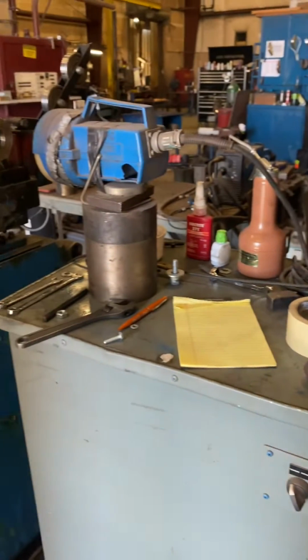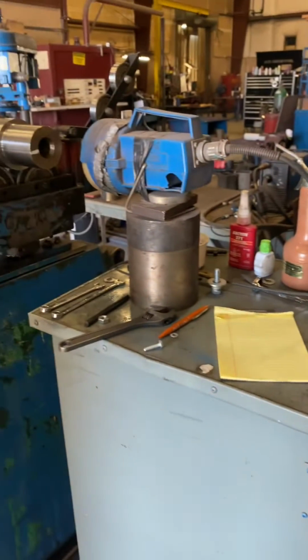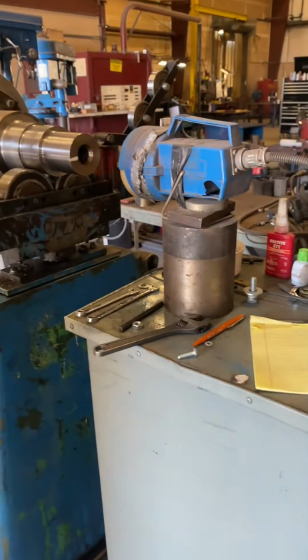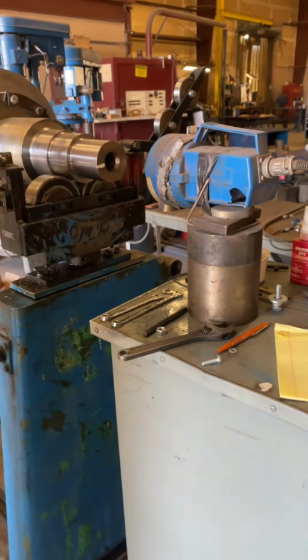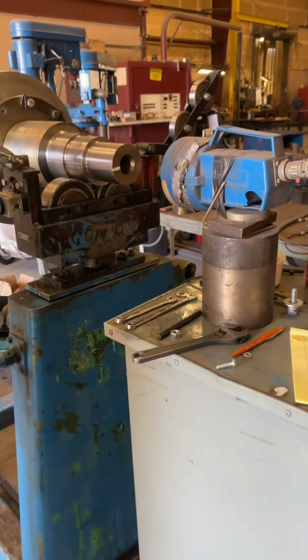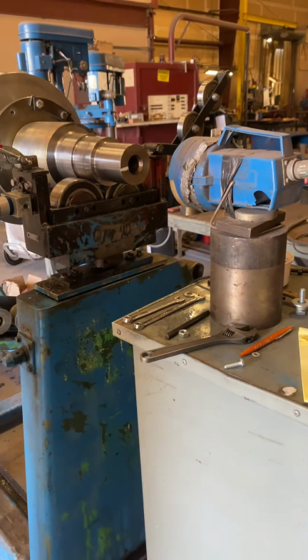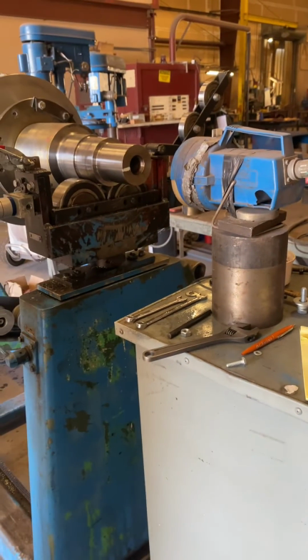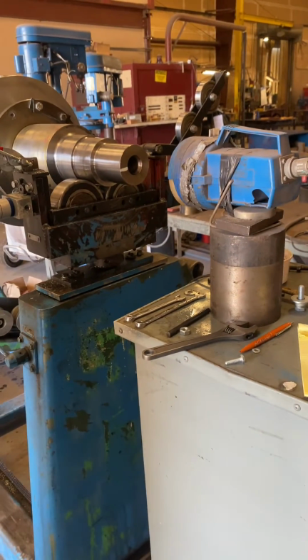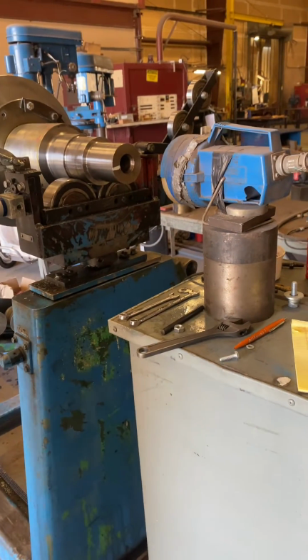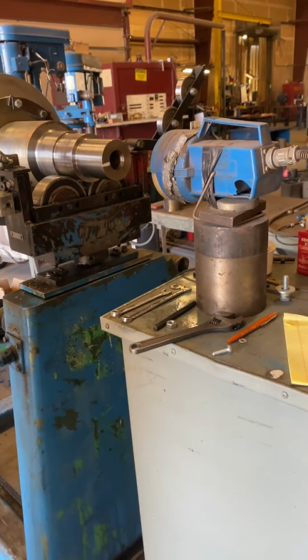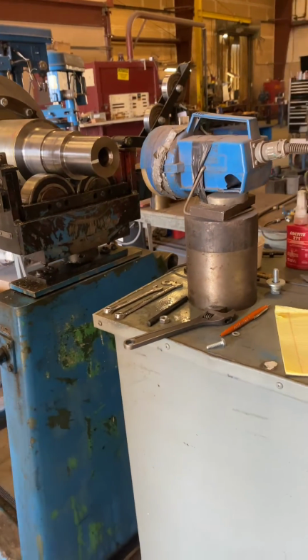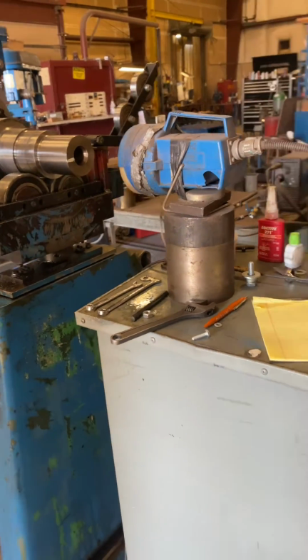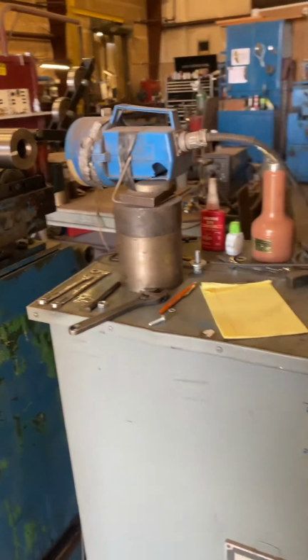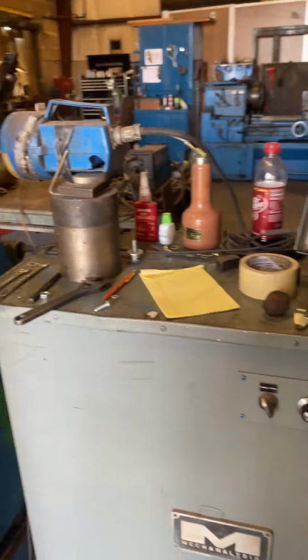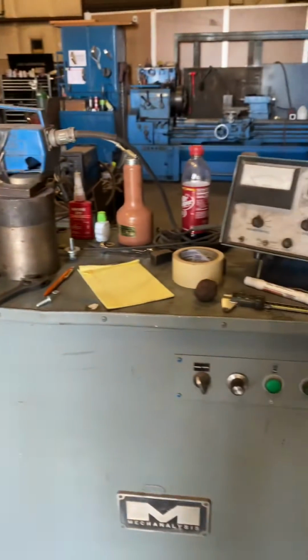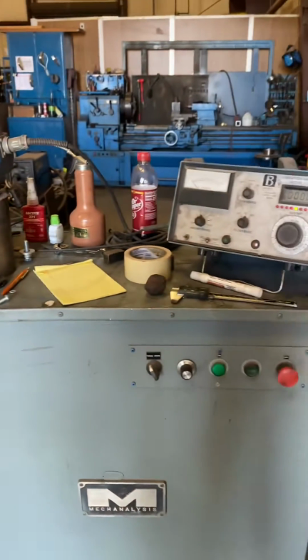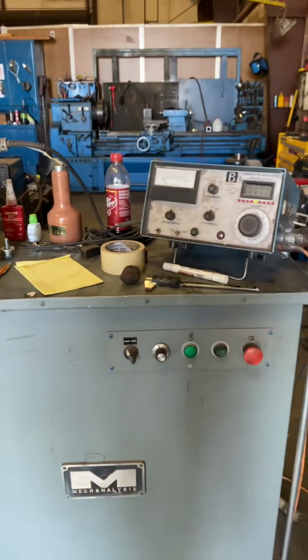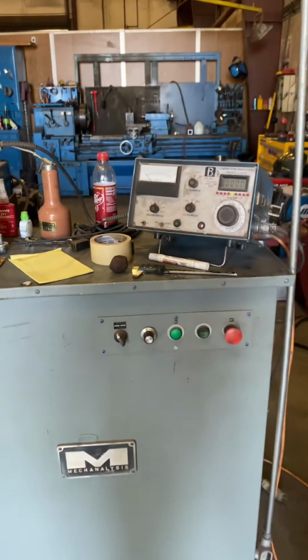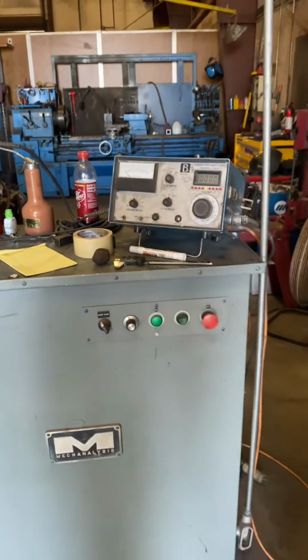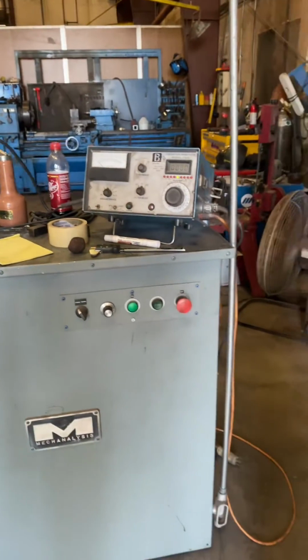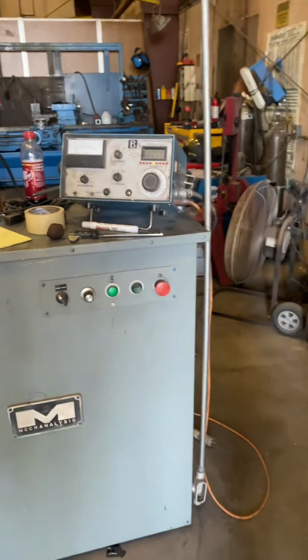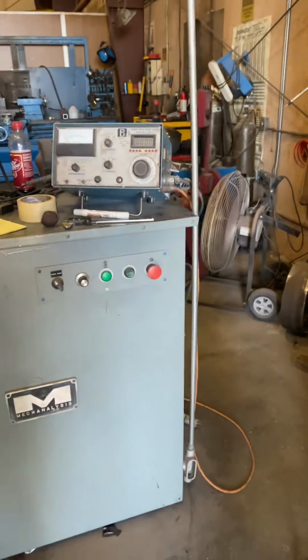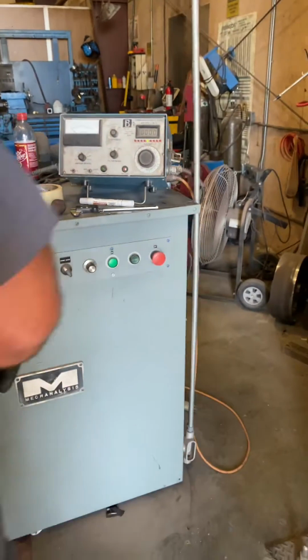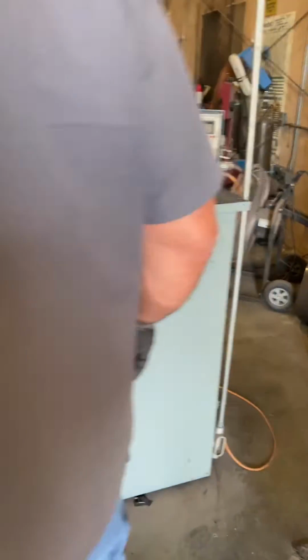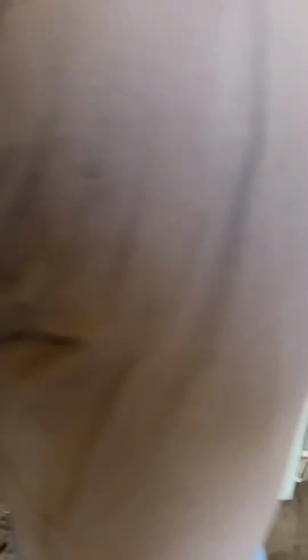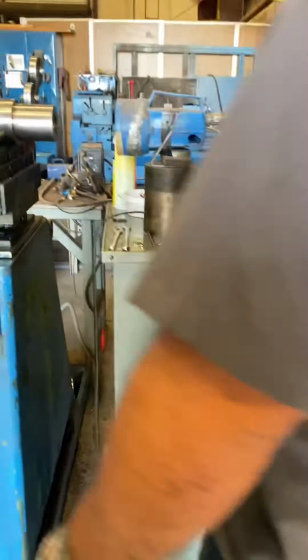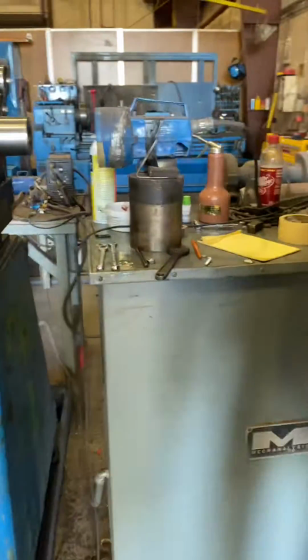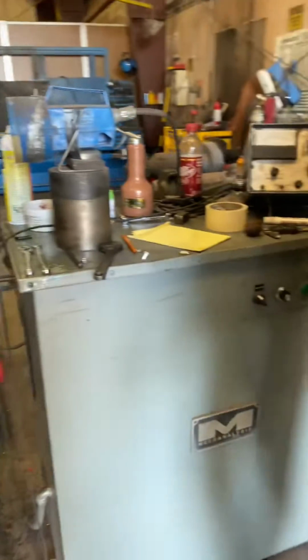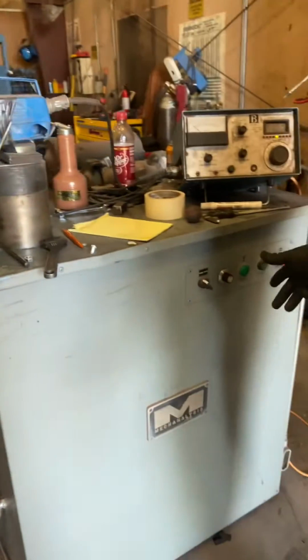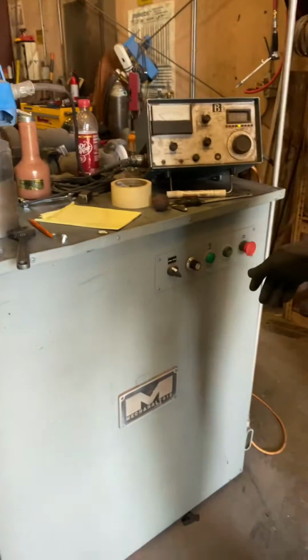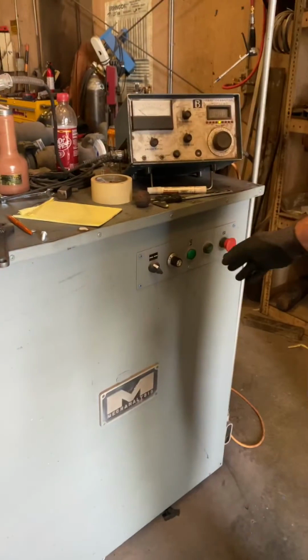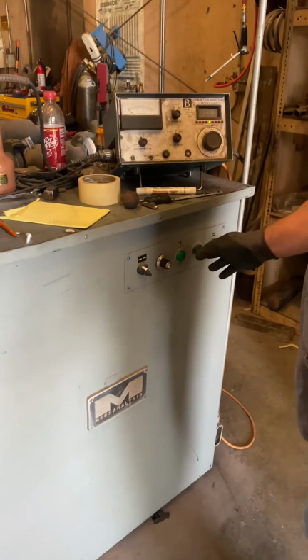We're ready to go. I'll push a button and we can start the test.